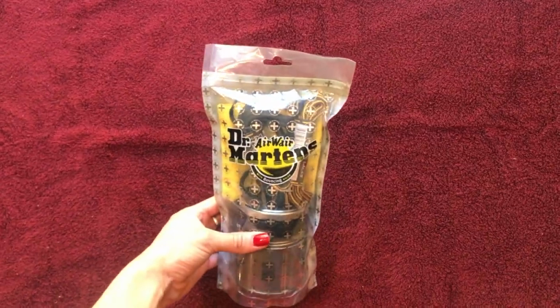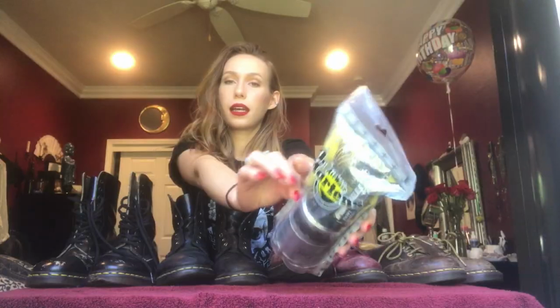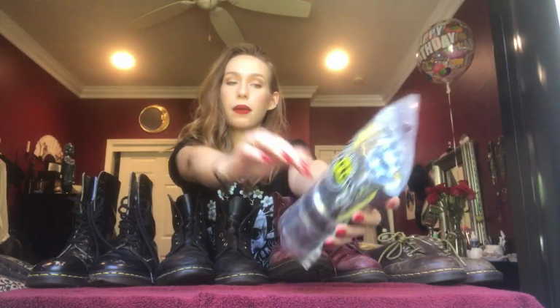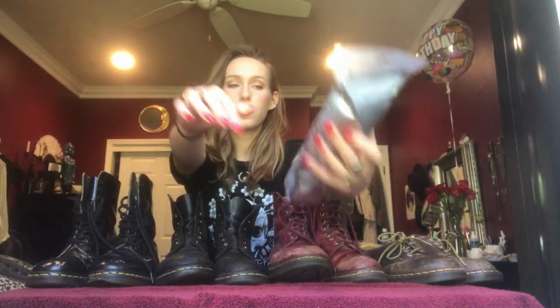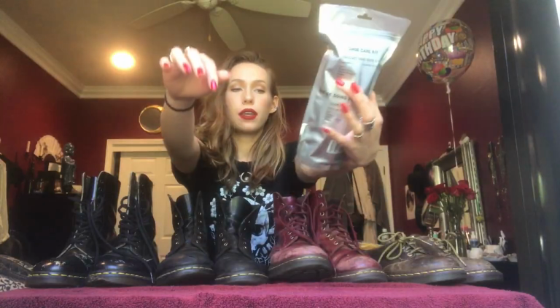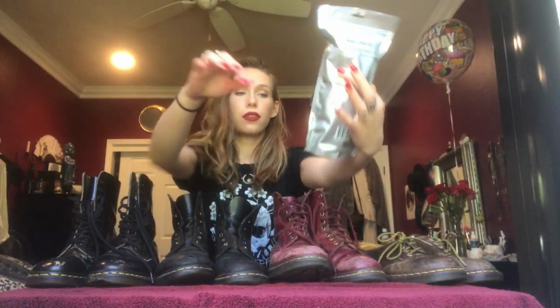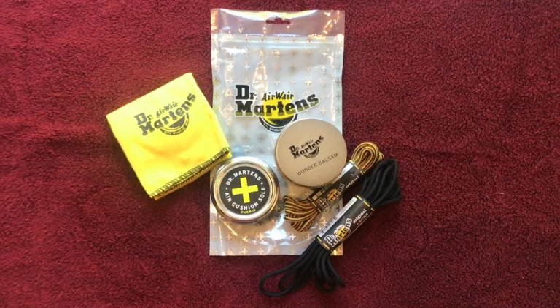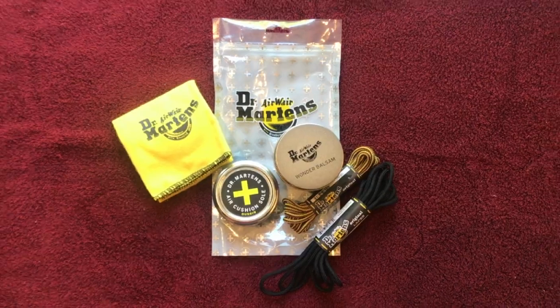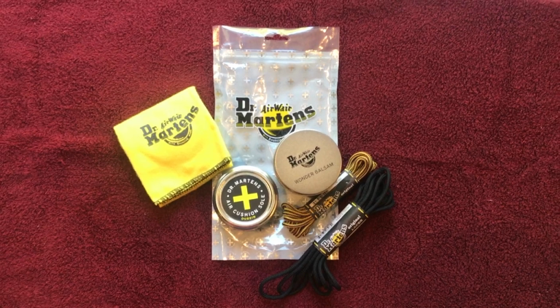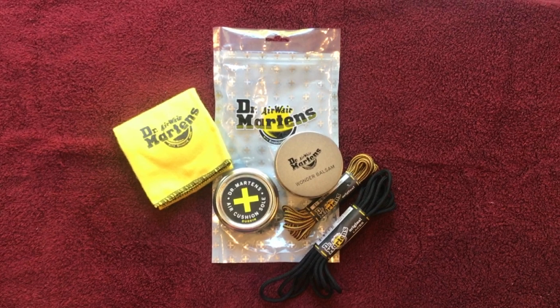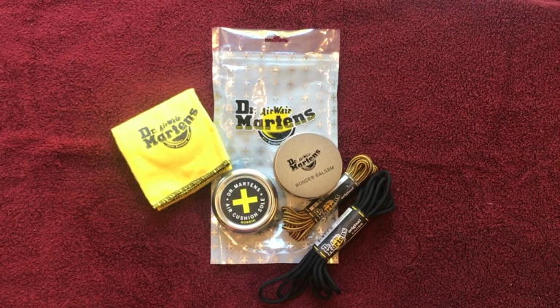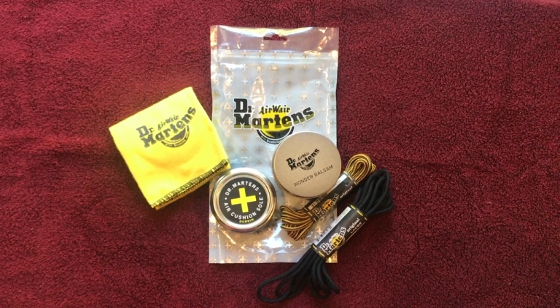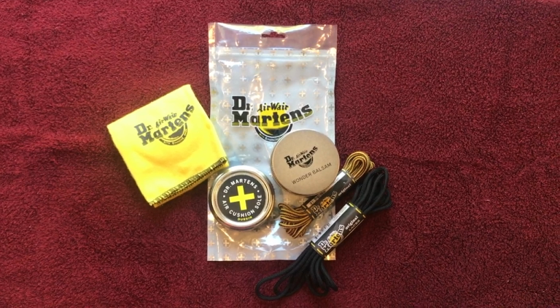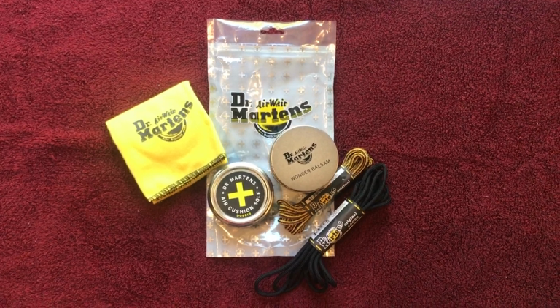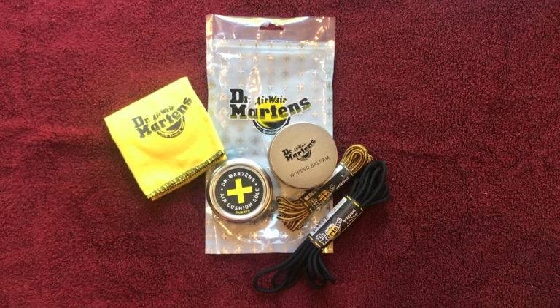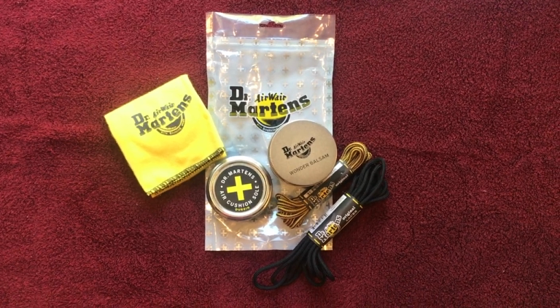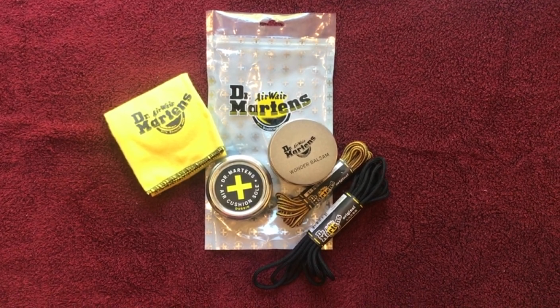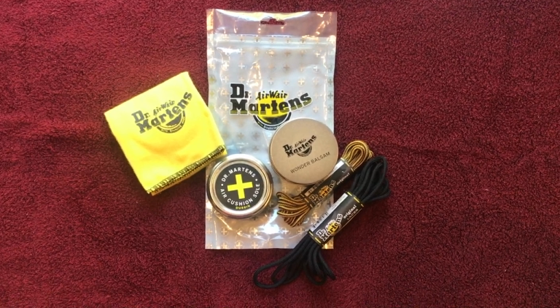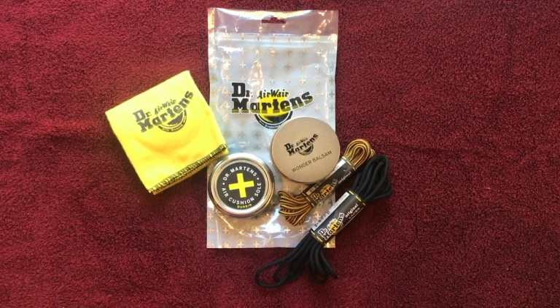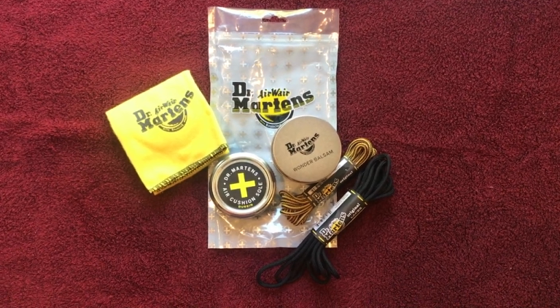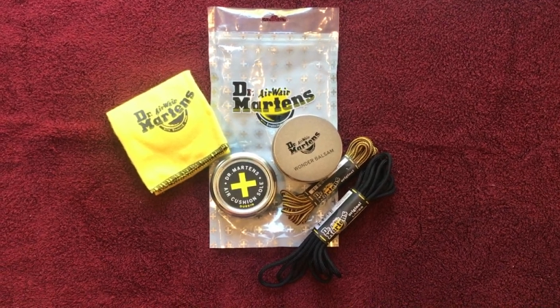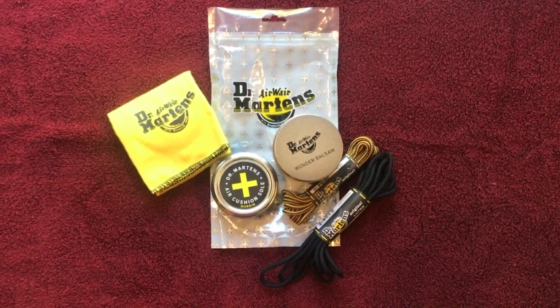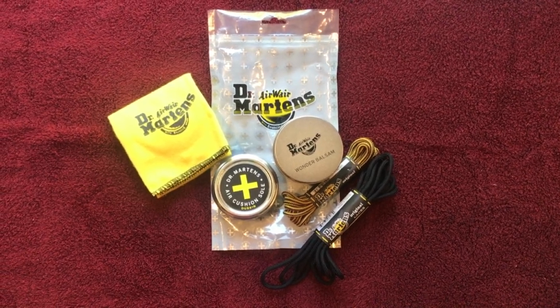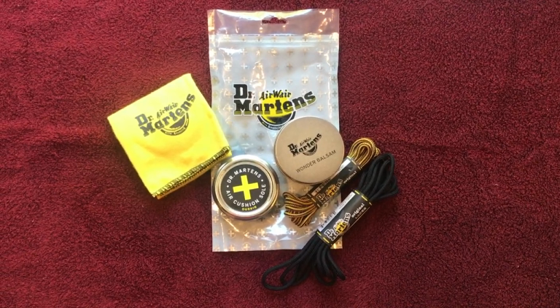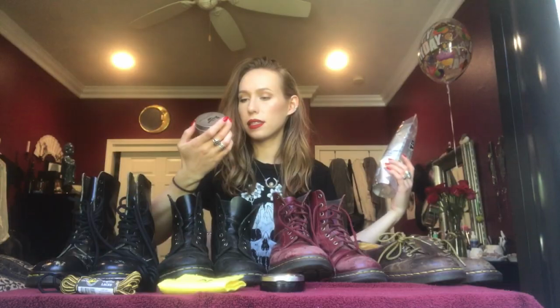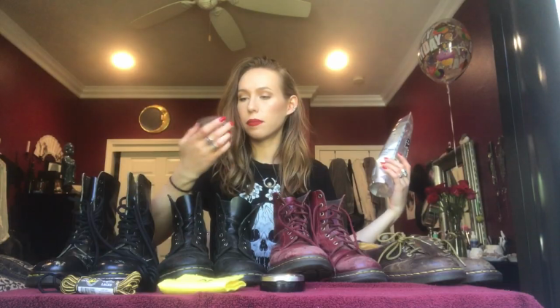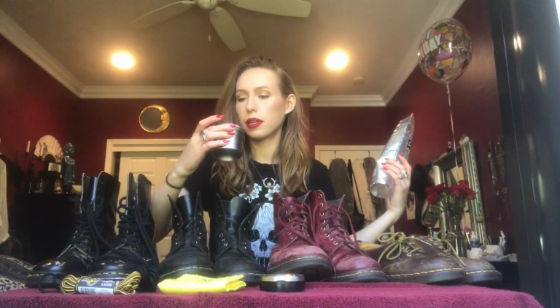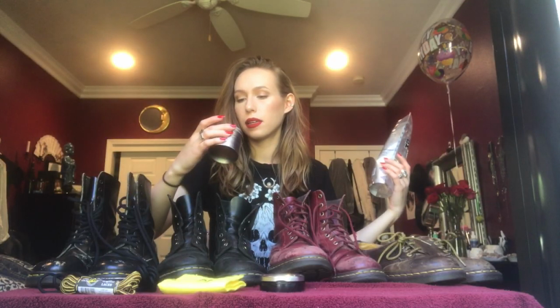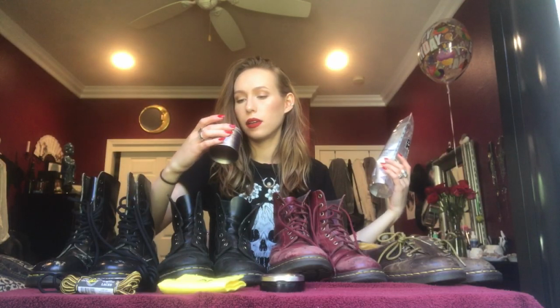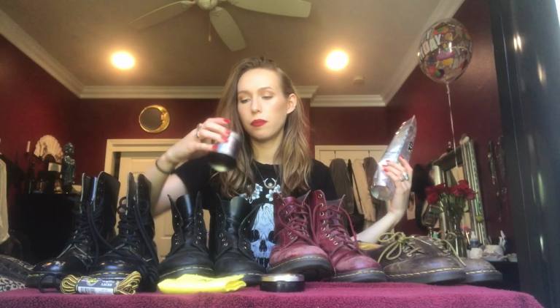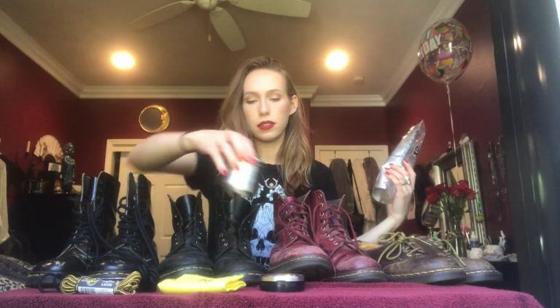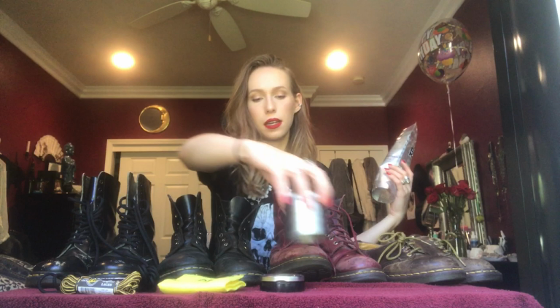It comes with two pairs of shoelaces, a cloth, some wax, and some balsam.